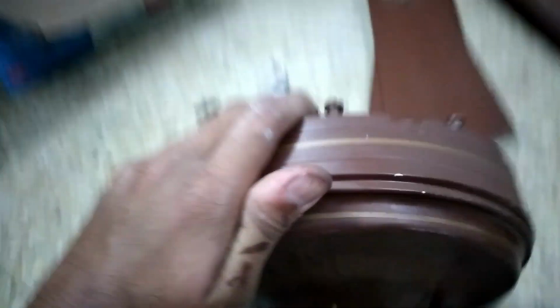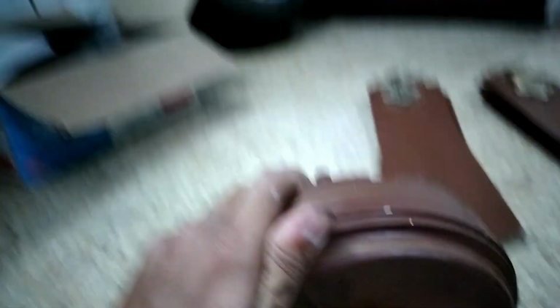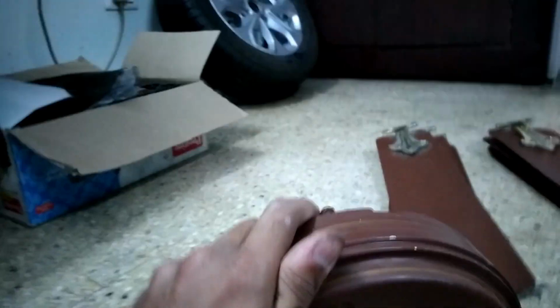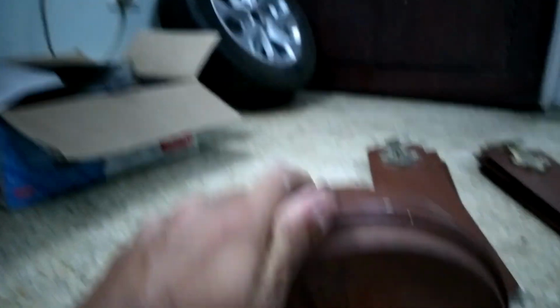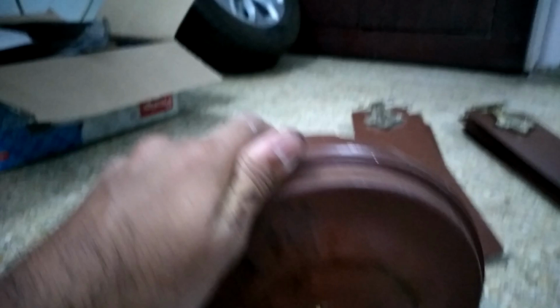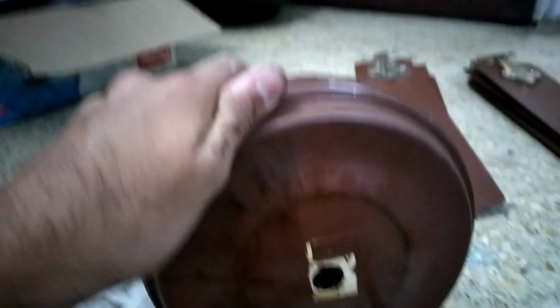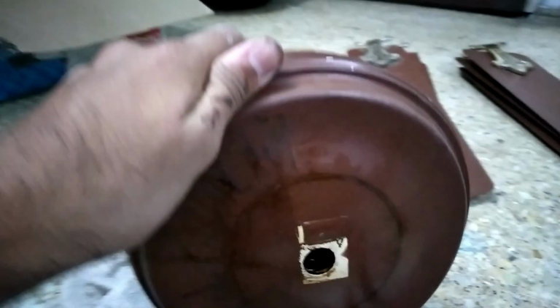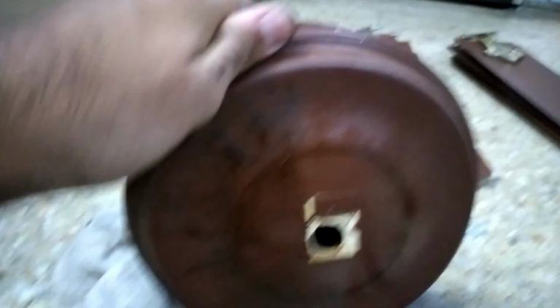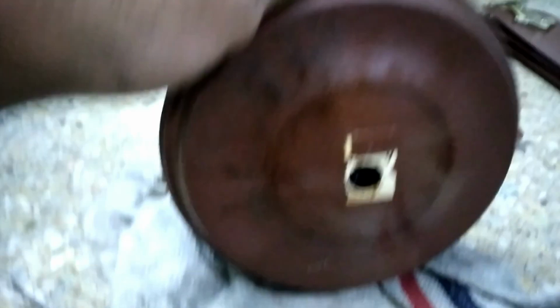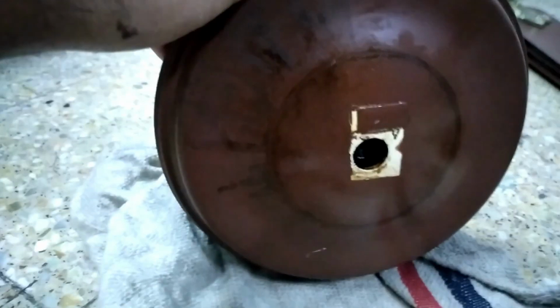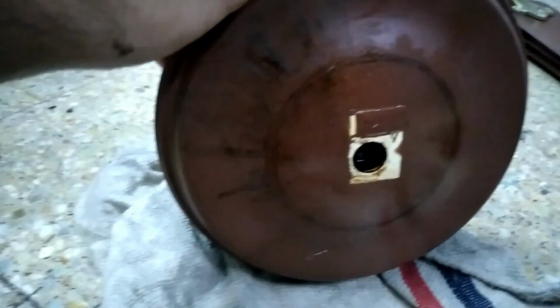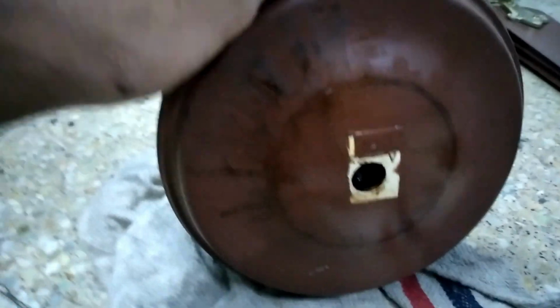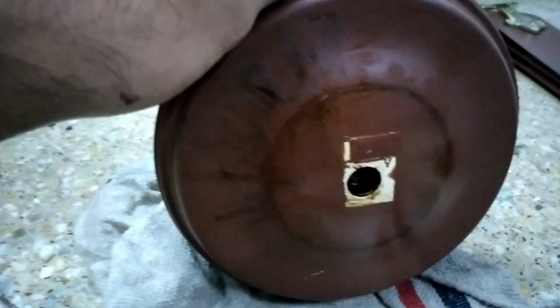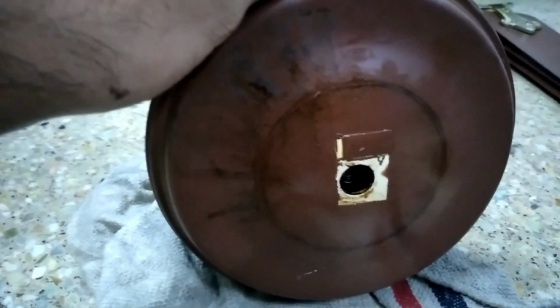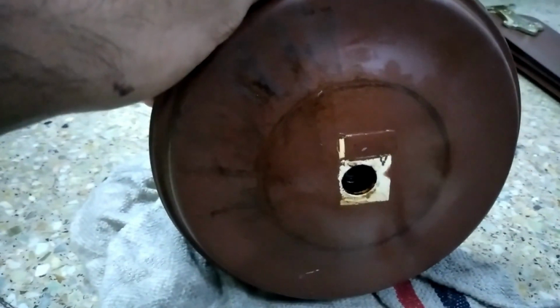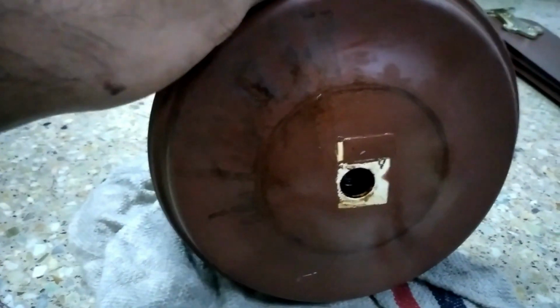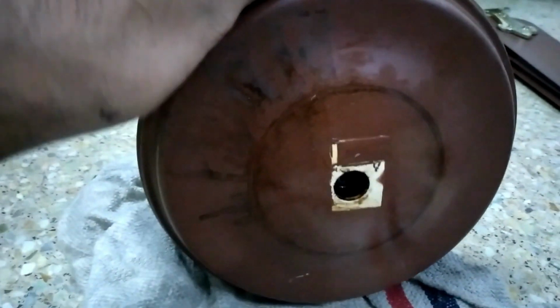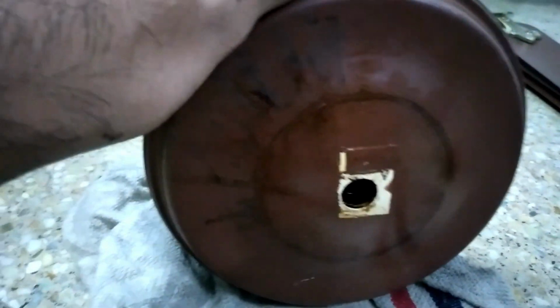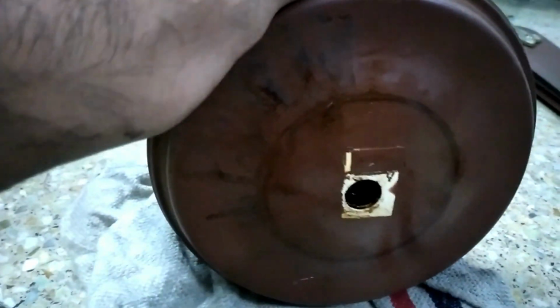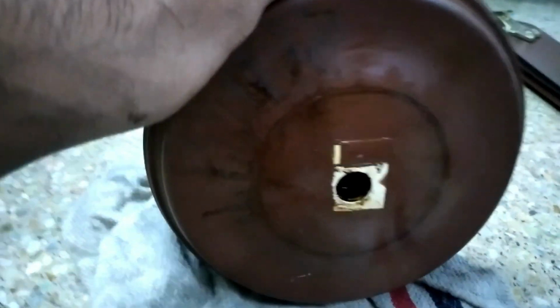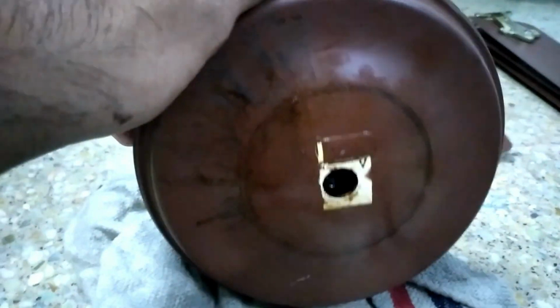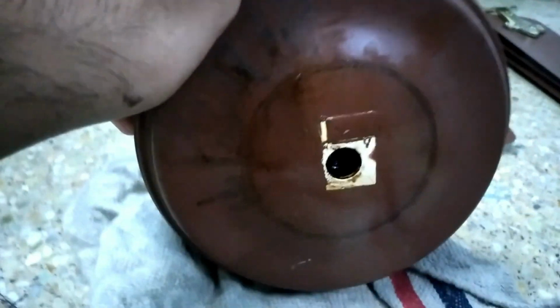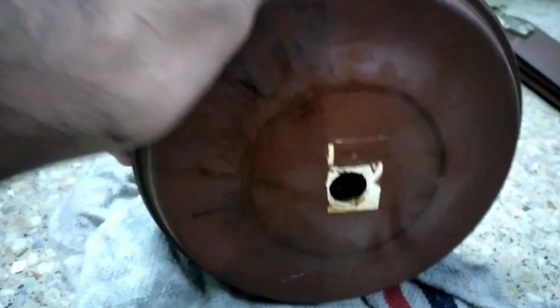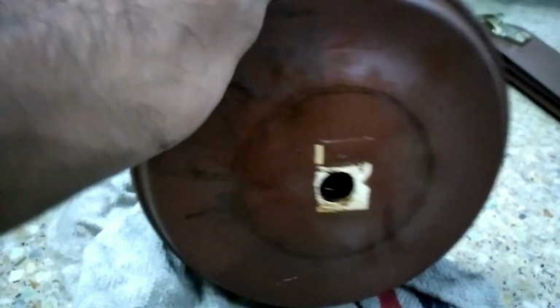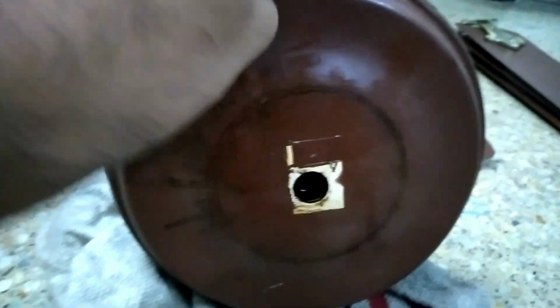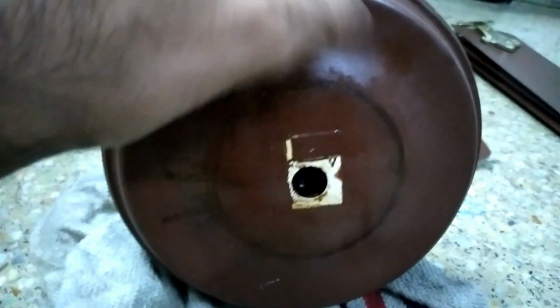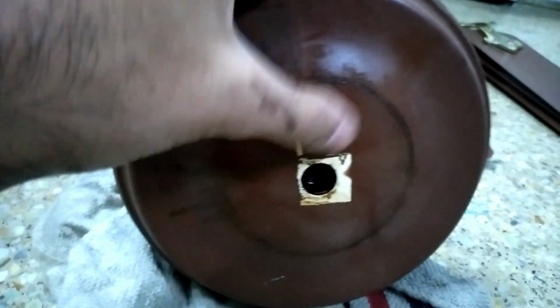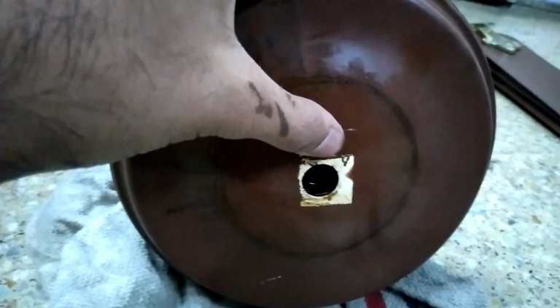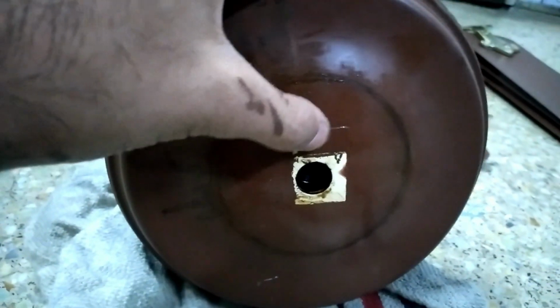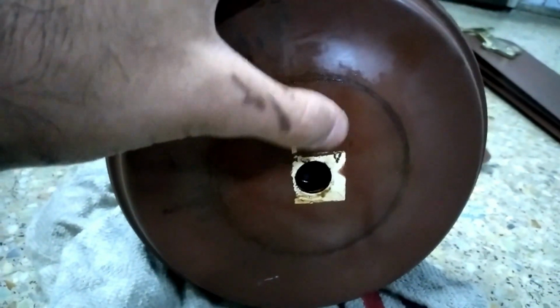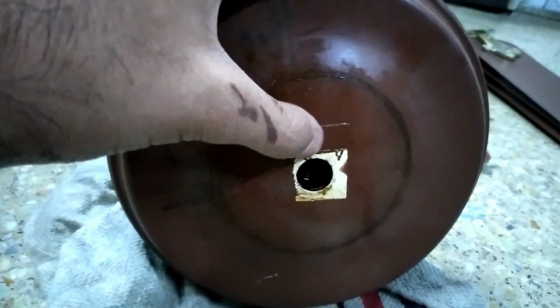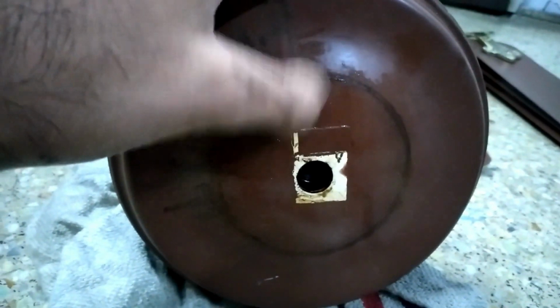I have removed the medallion. Here some grease has fallen out - I will clean it off, no worries.